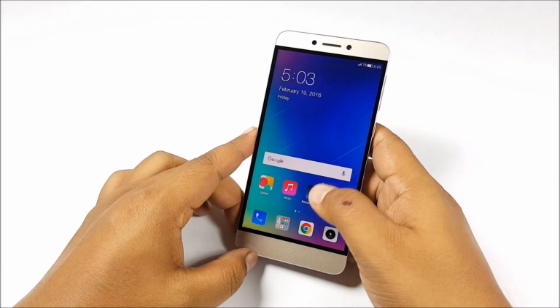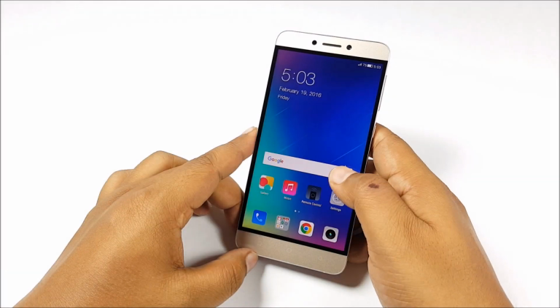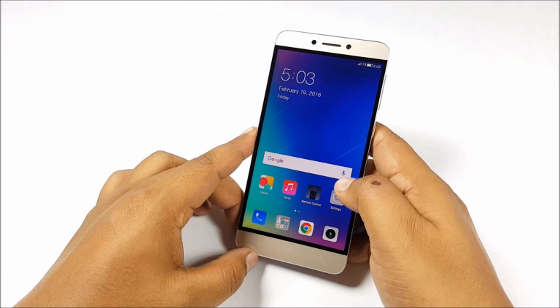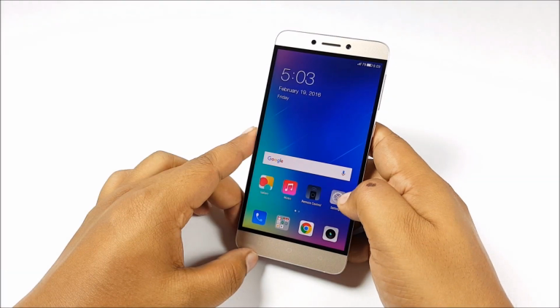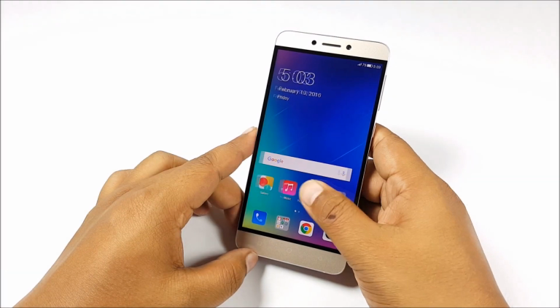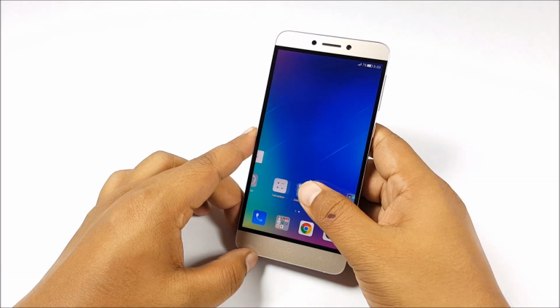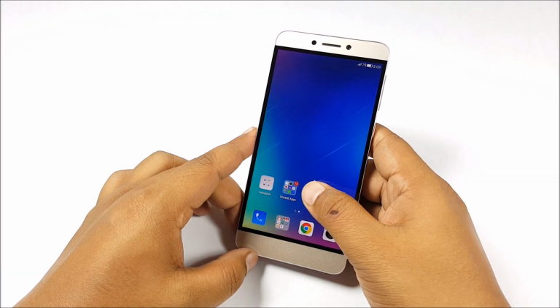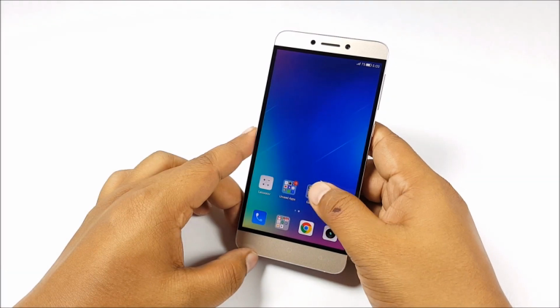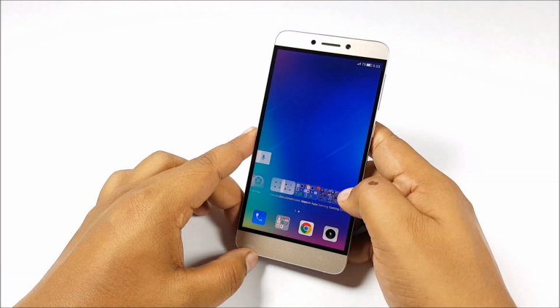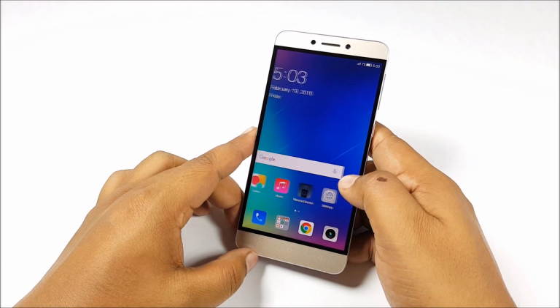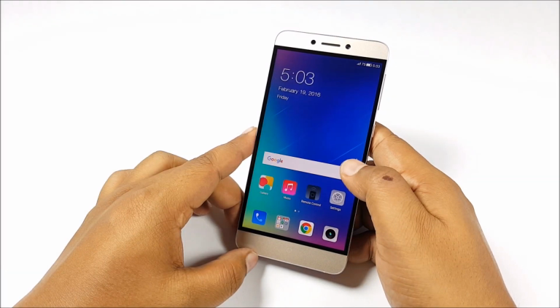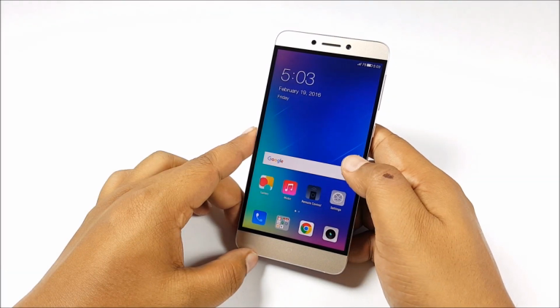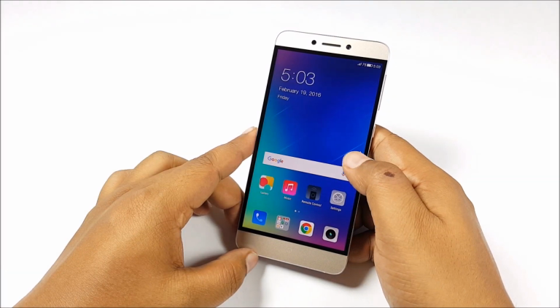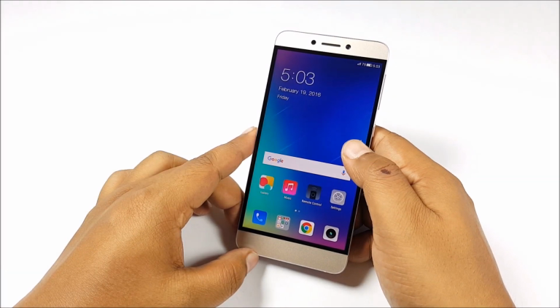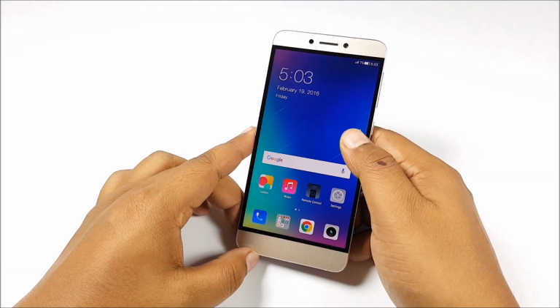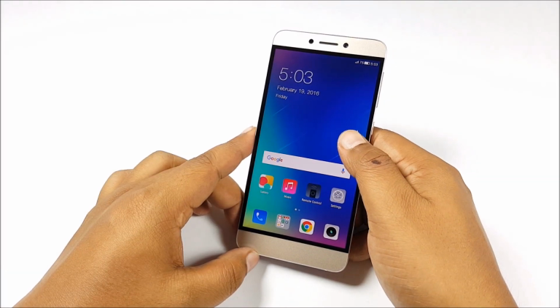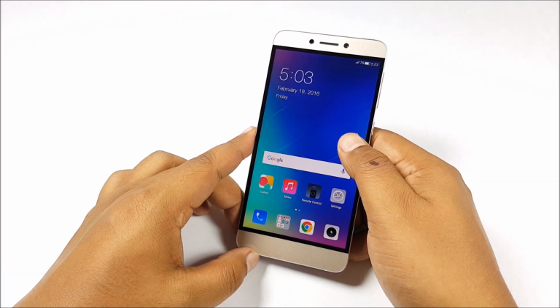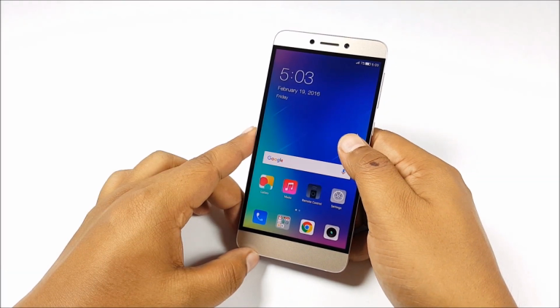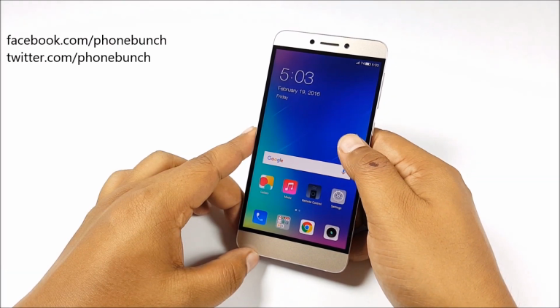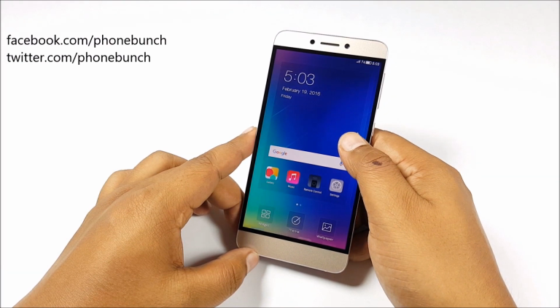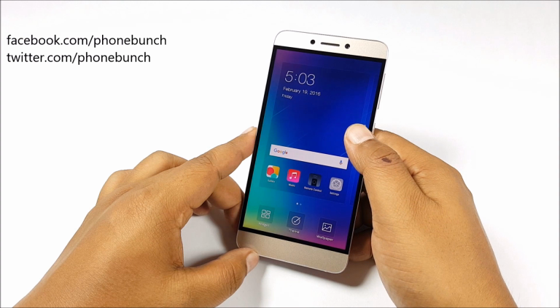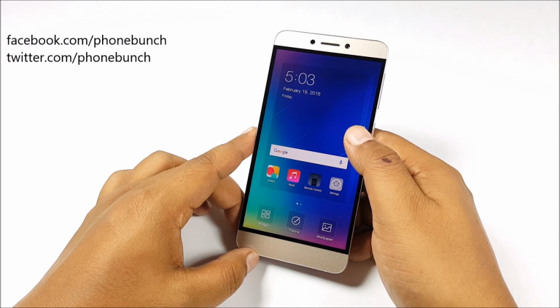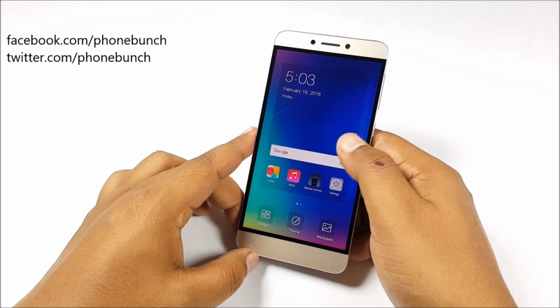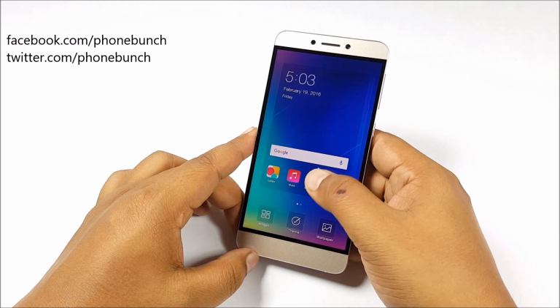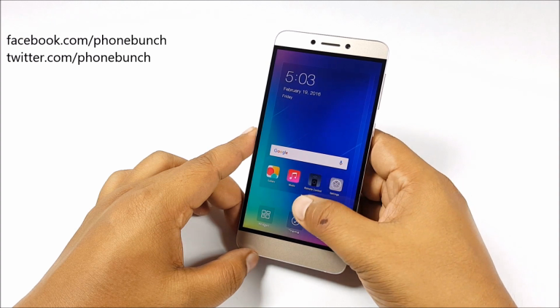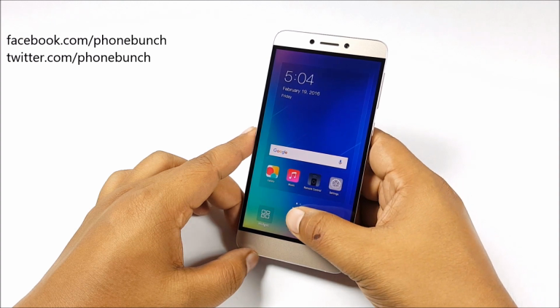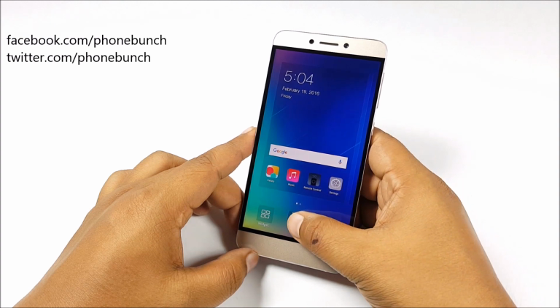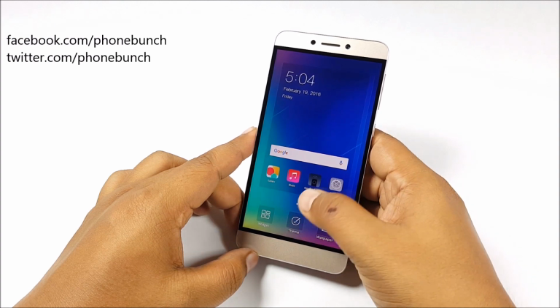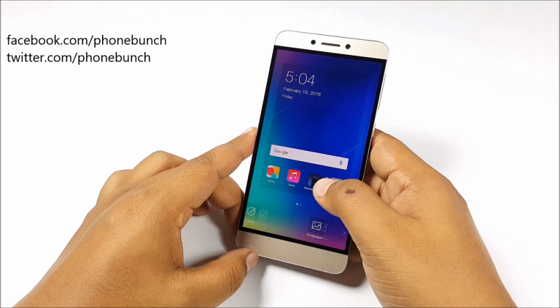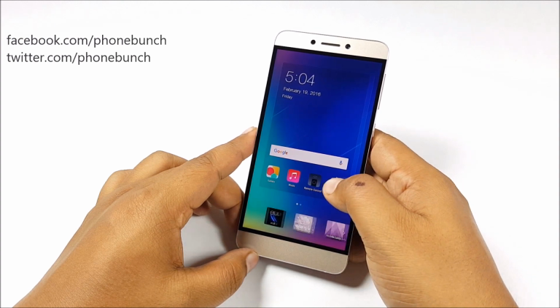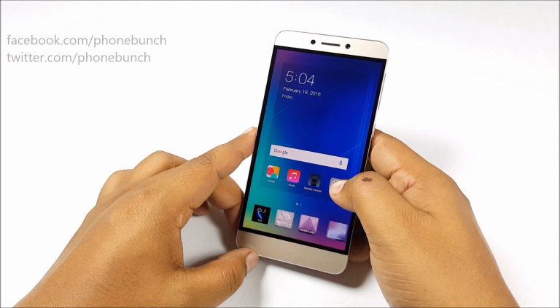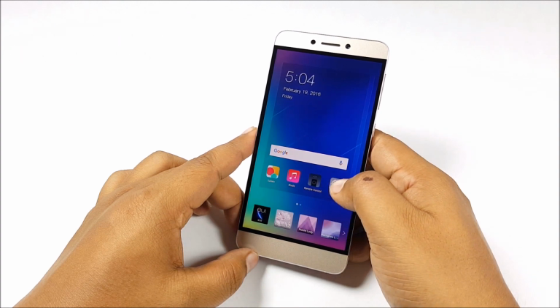Hi everyone, it's Sabina from PhoneBunch and welcome to our full review of the LeEco Le 1S.